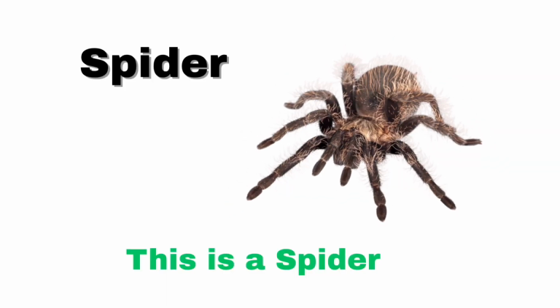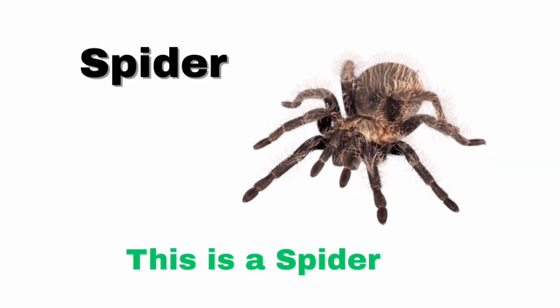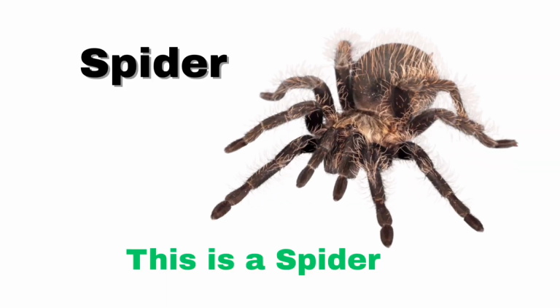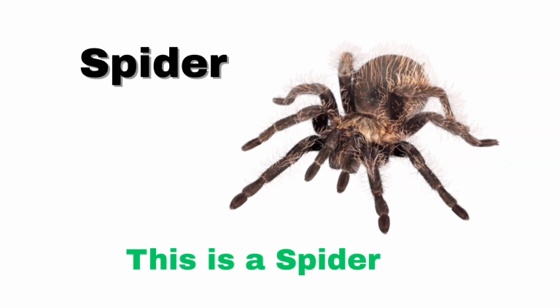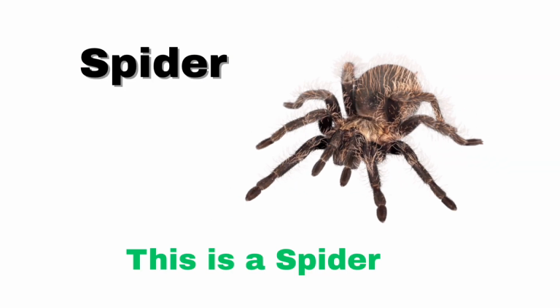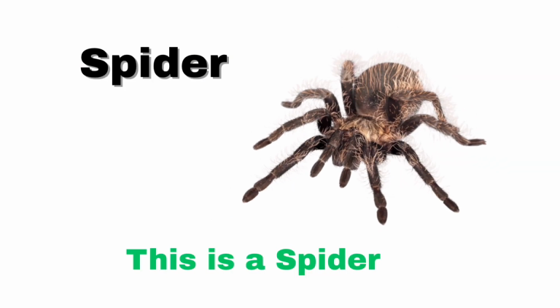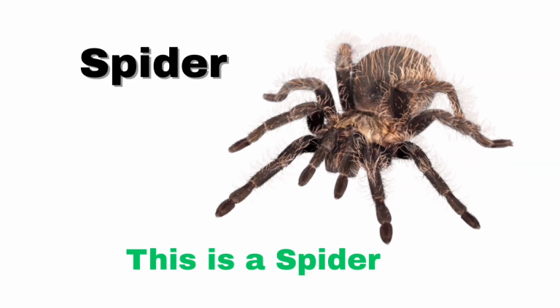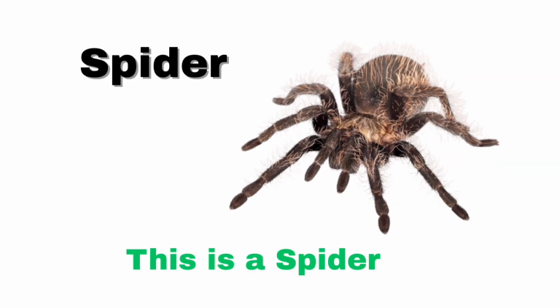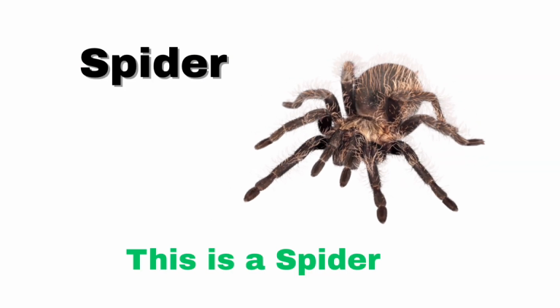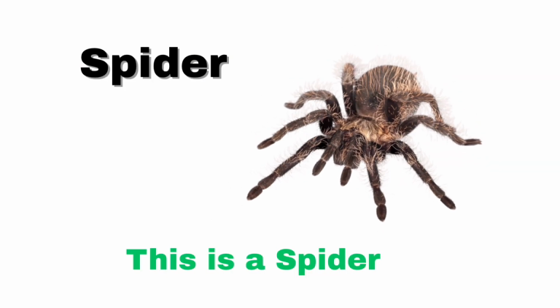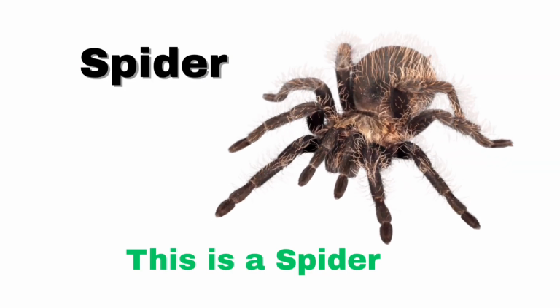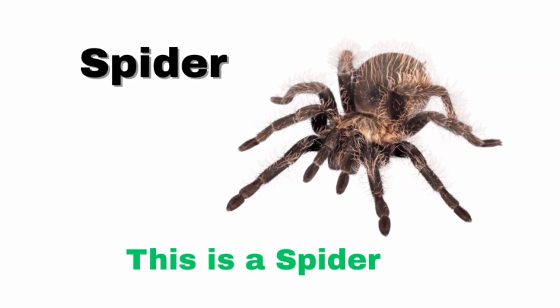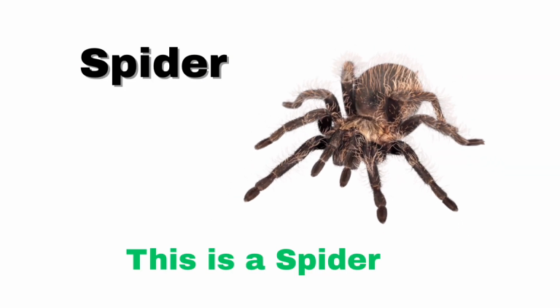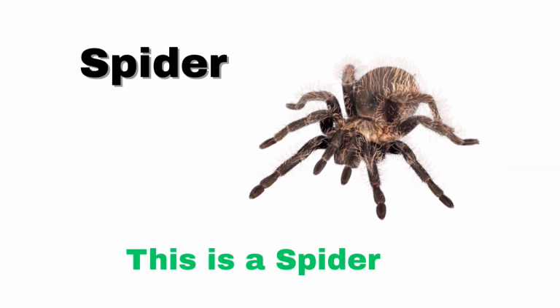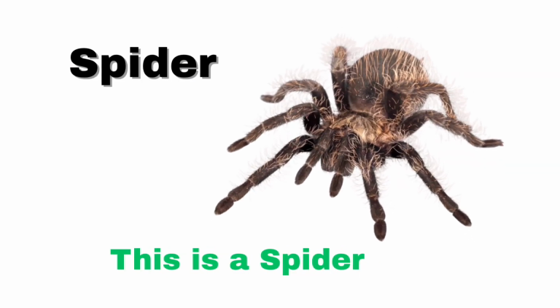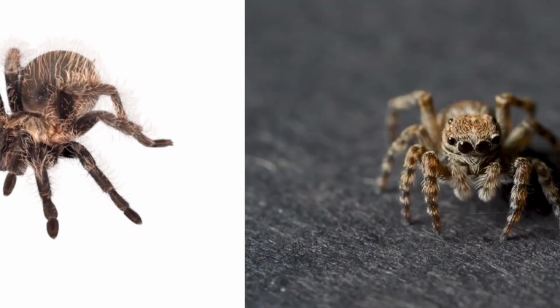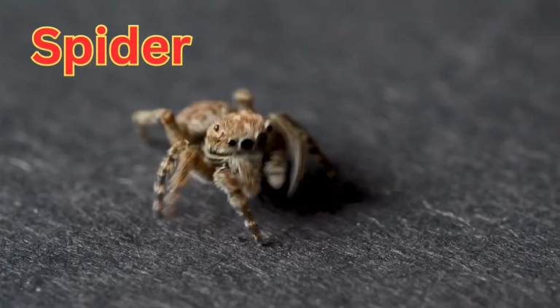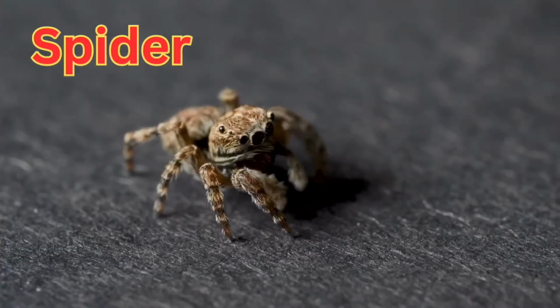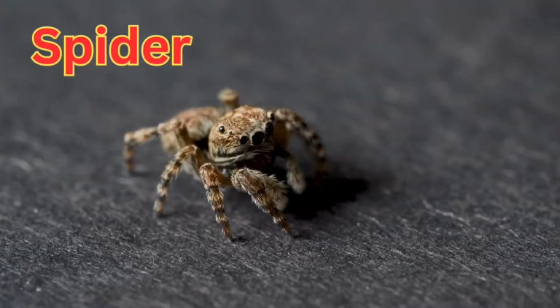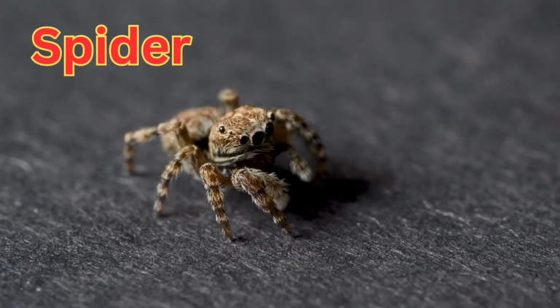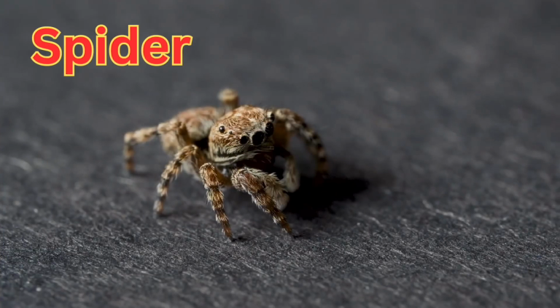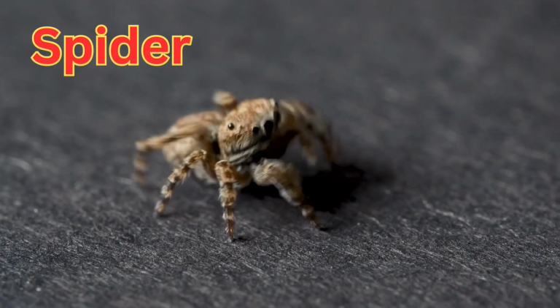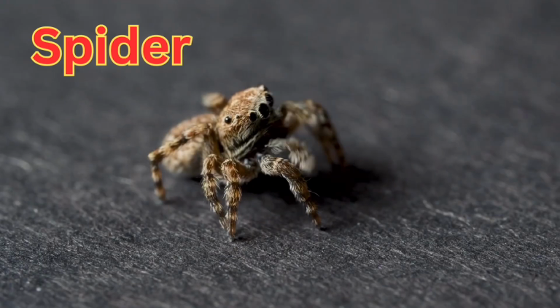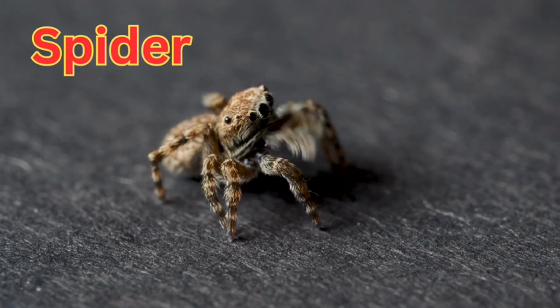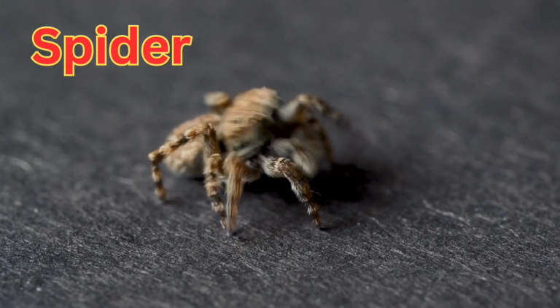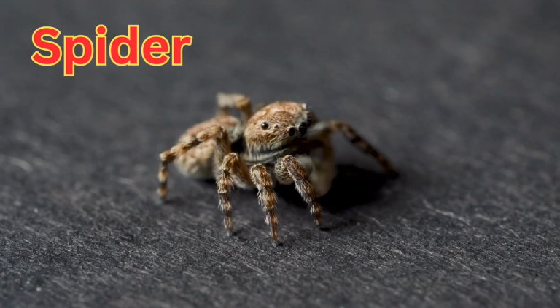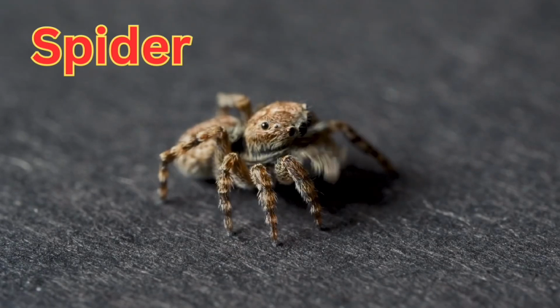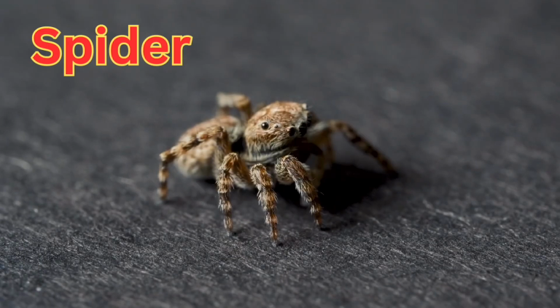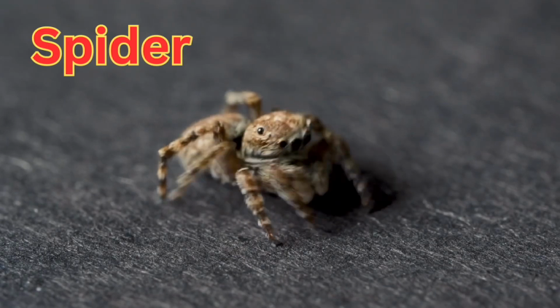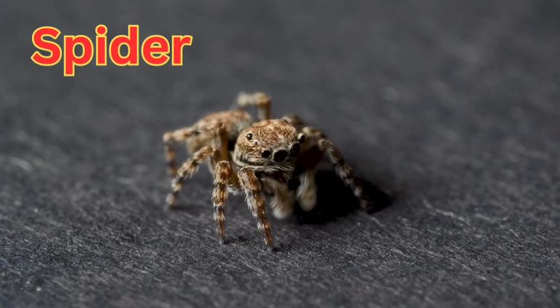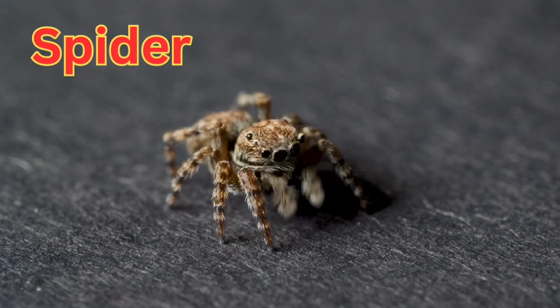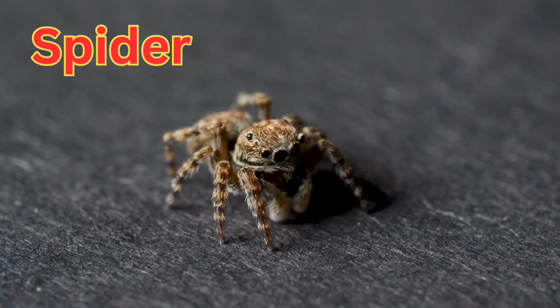Spider. A spider is a small creature with eight legs.